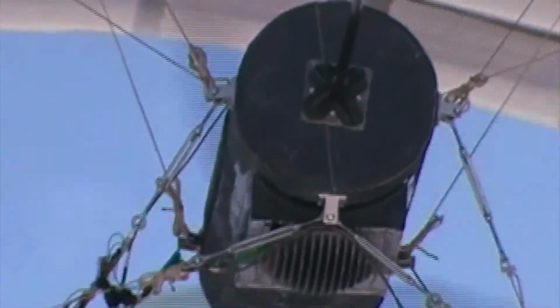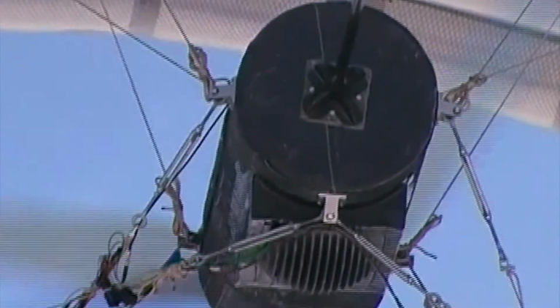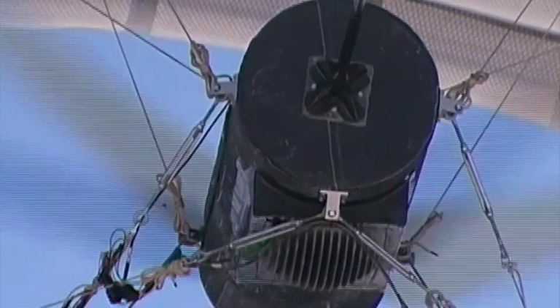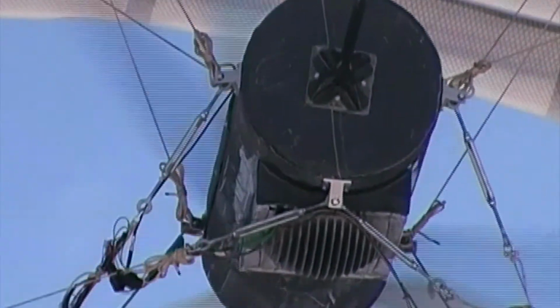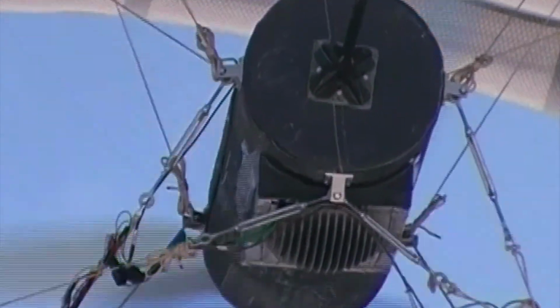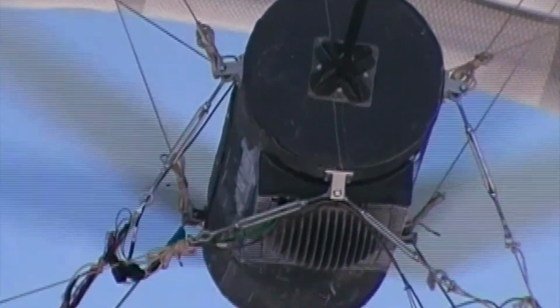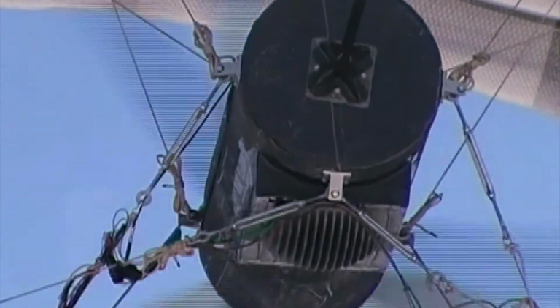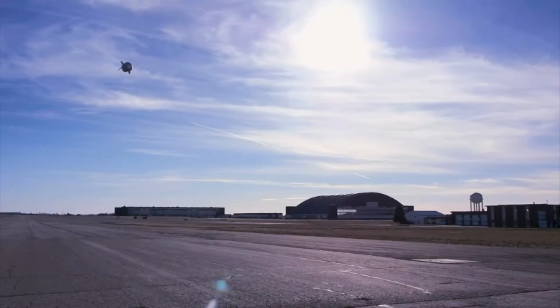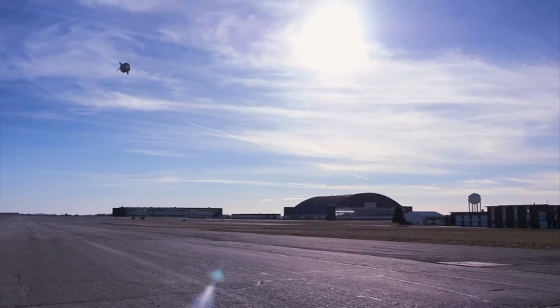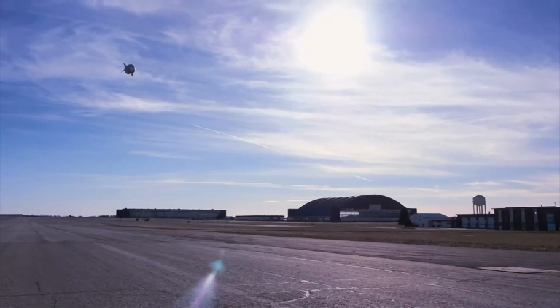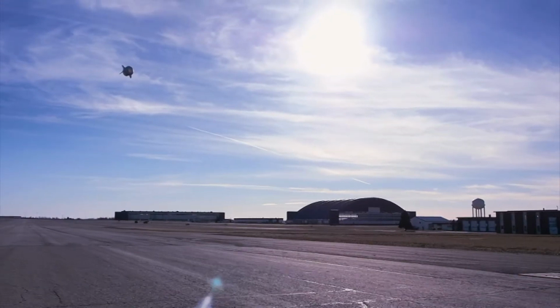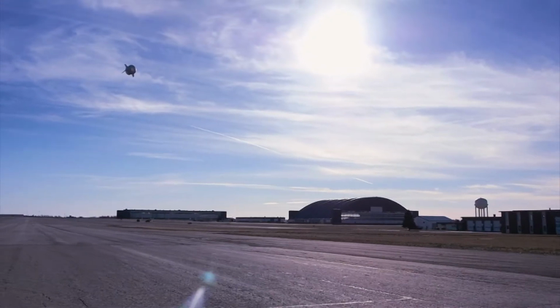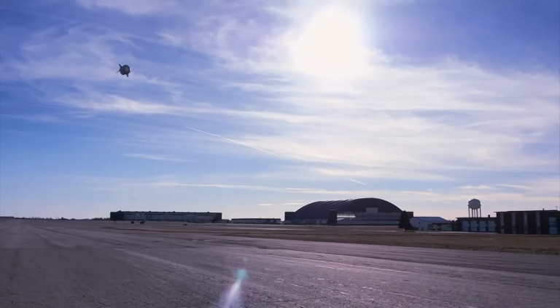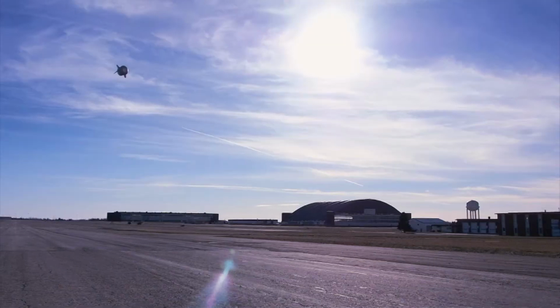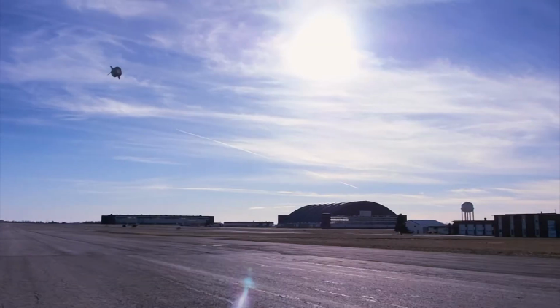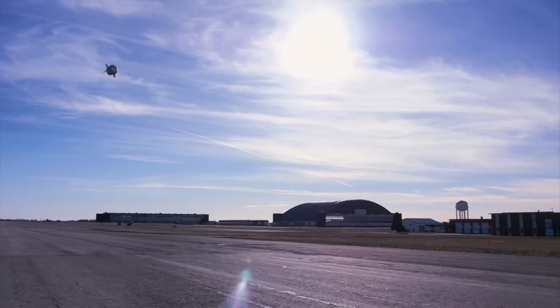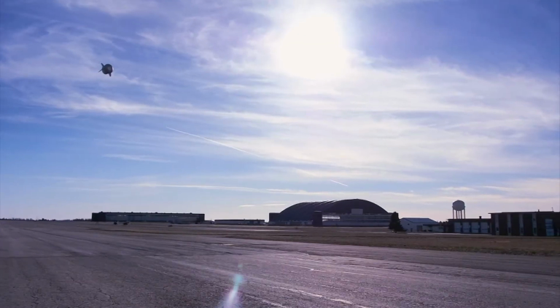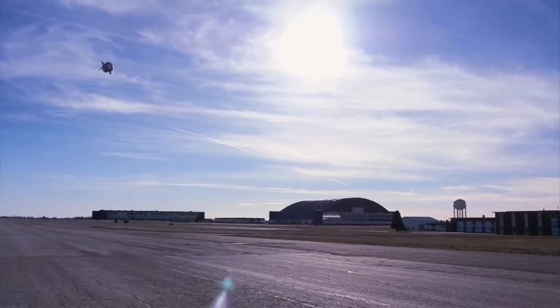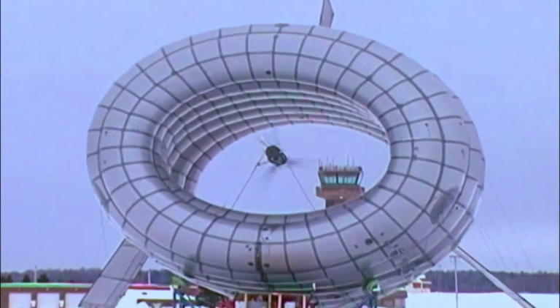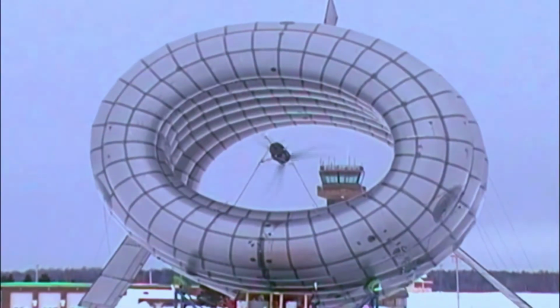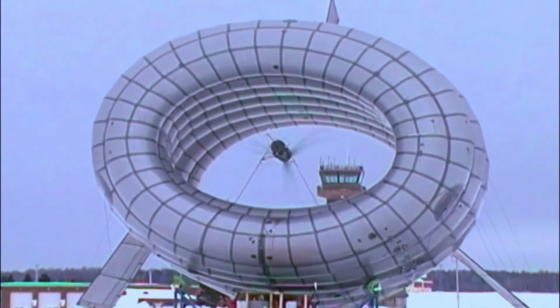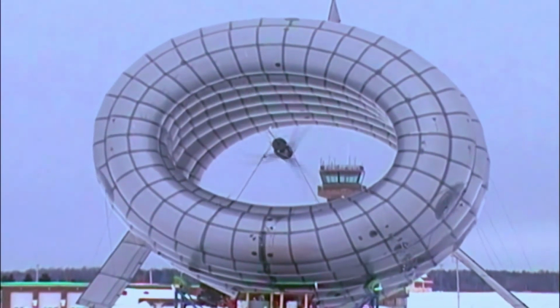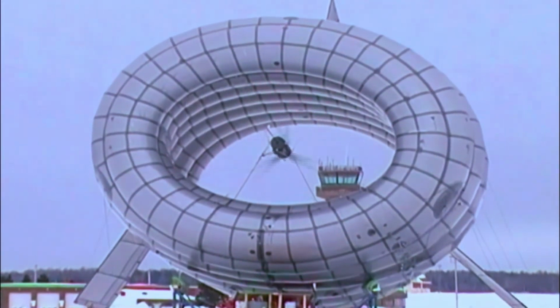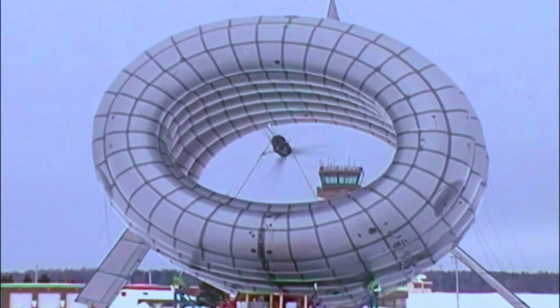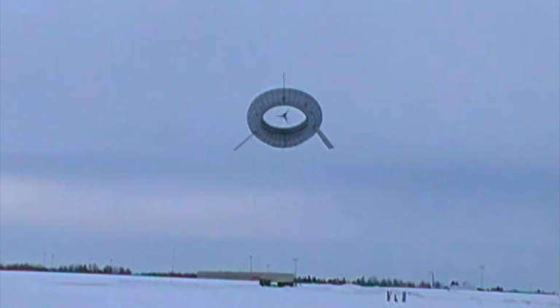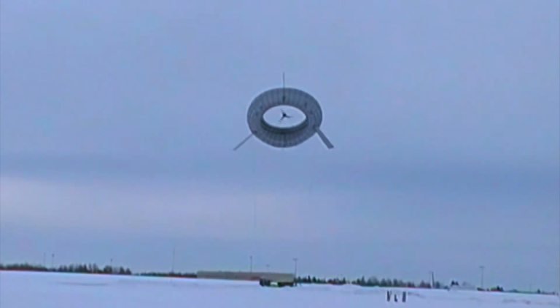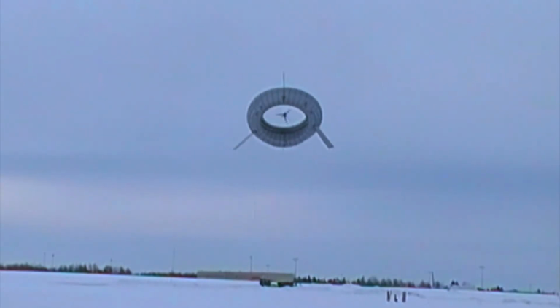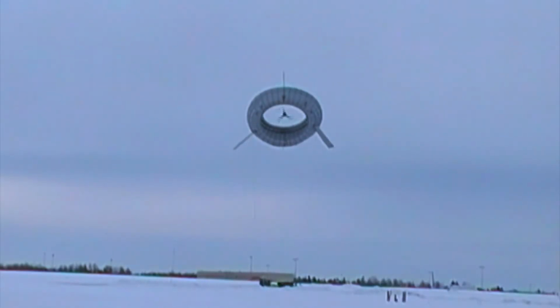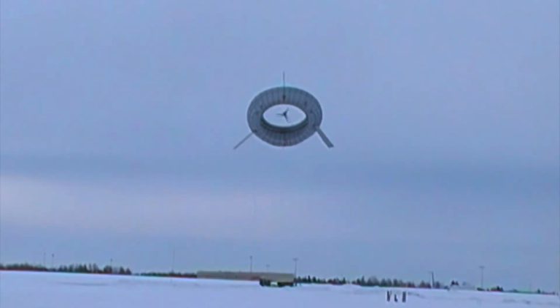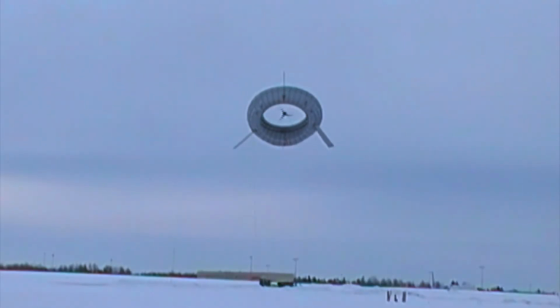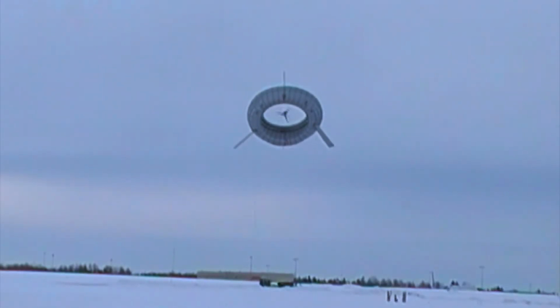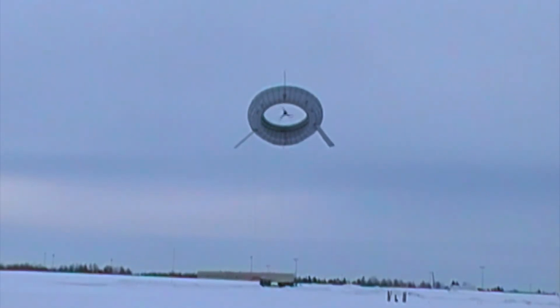The BAT will hover up to 2,000 feet above ground on its own, automatically moving higher or lower to find the best winds.